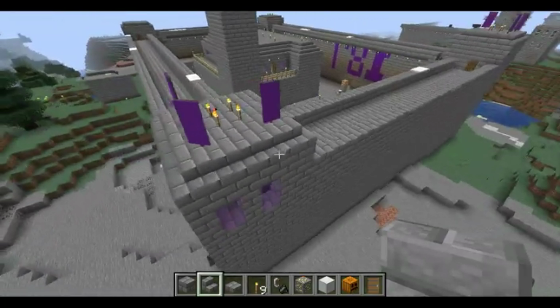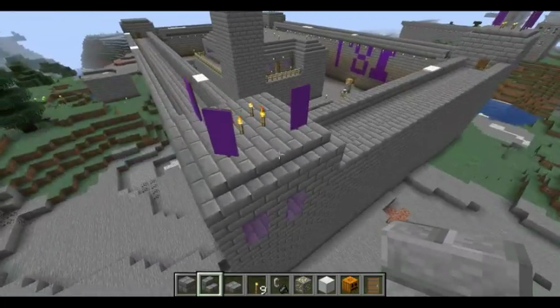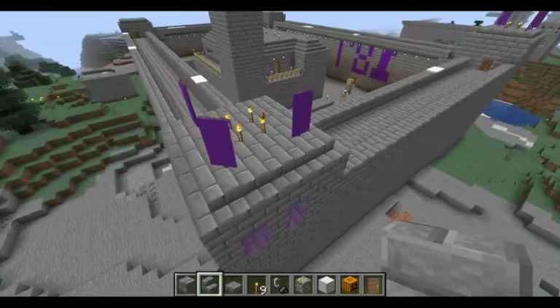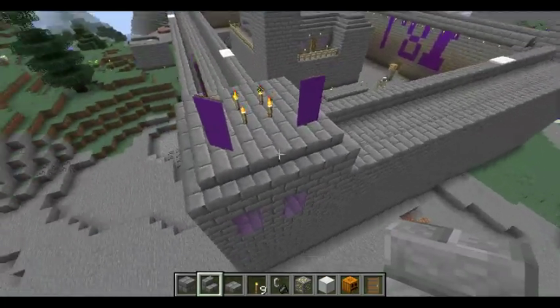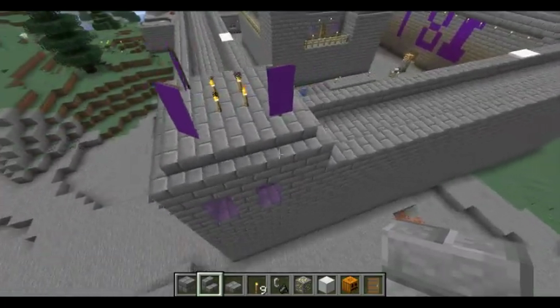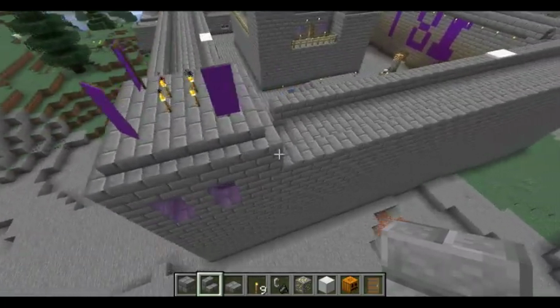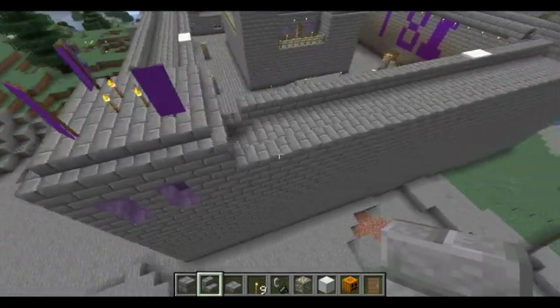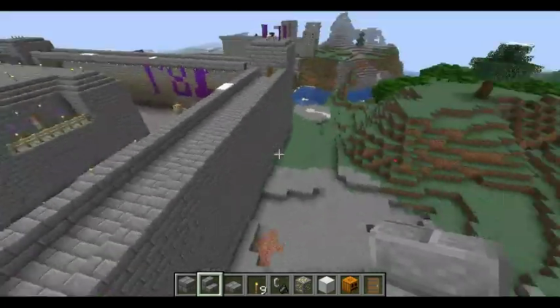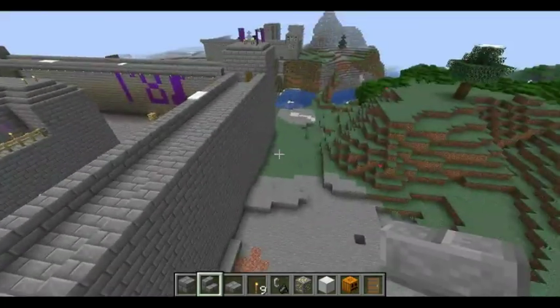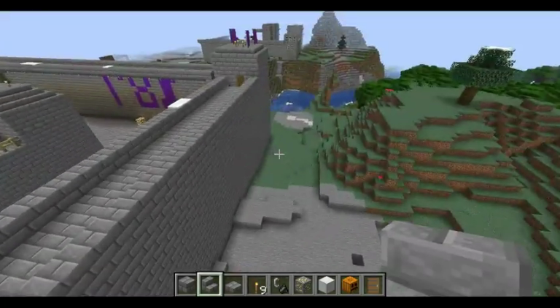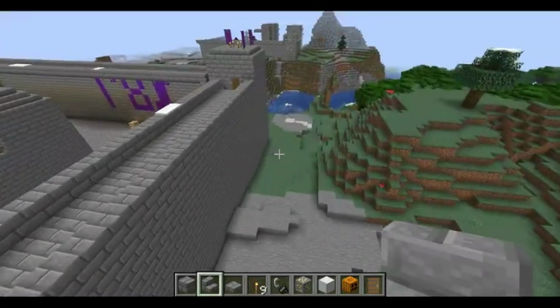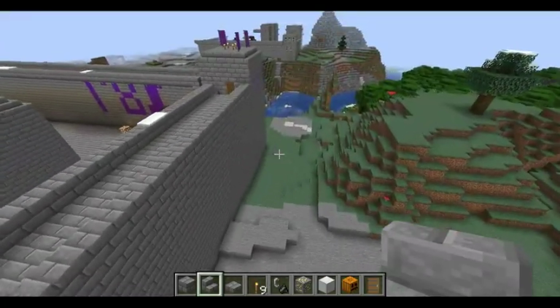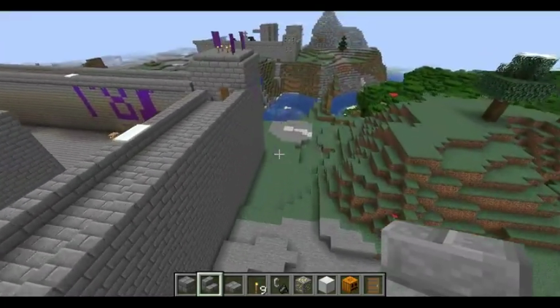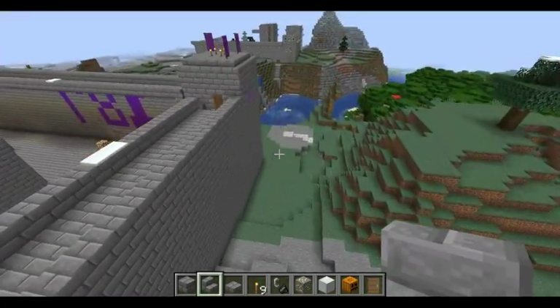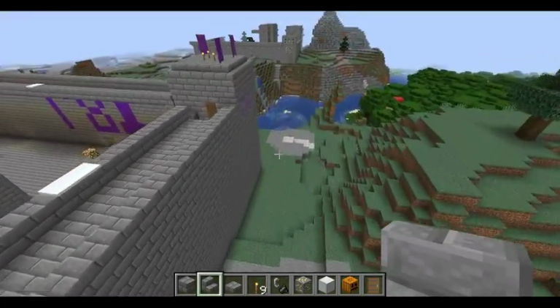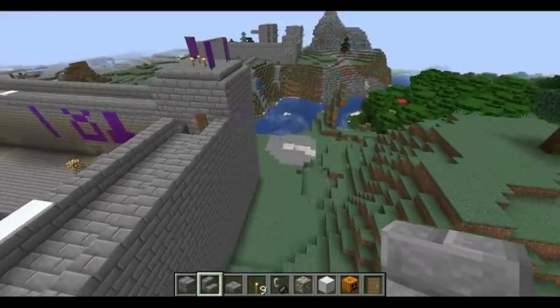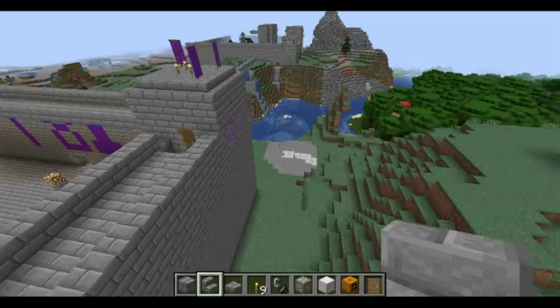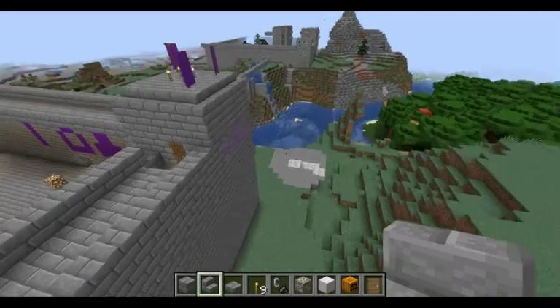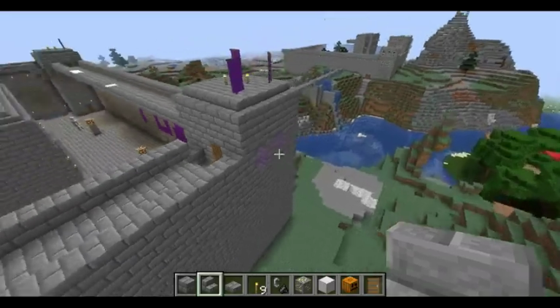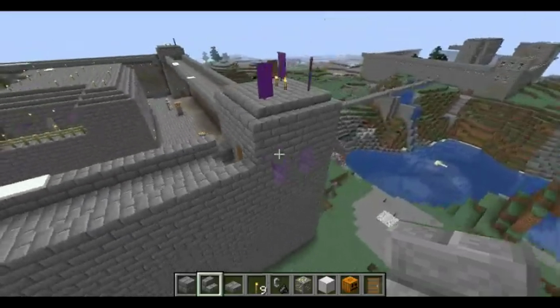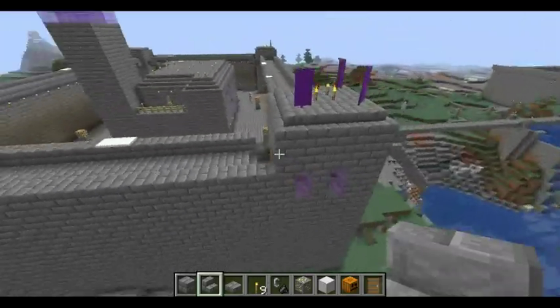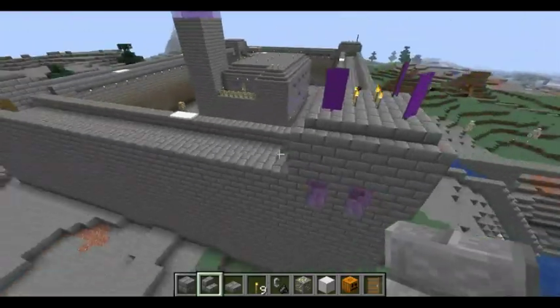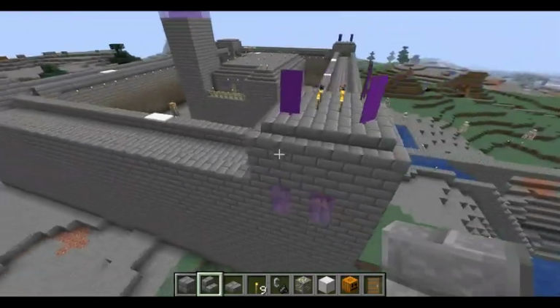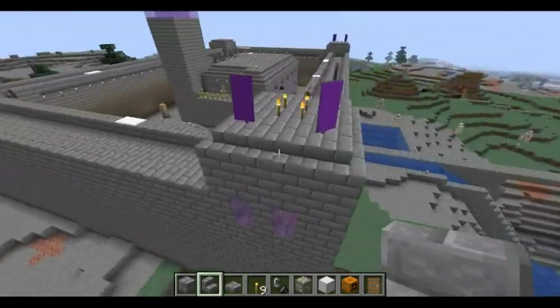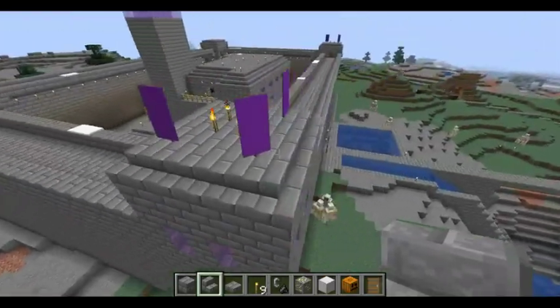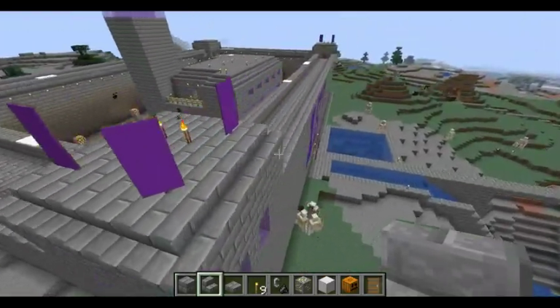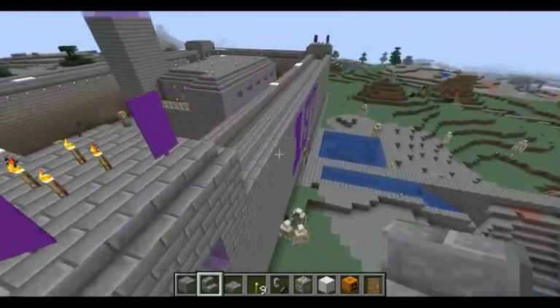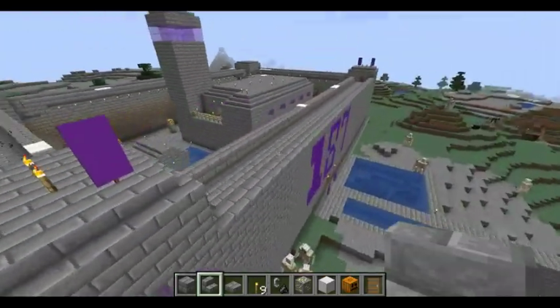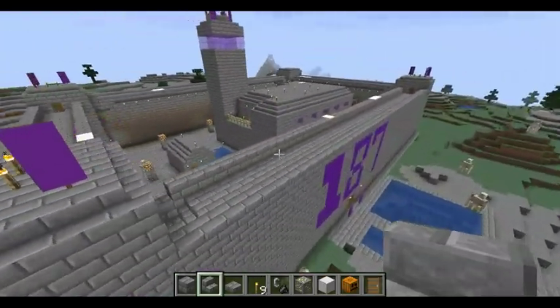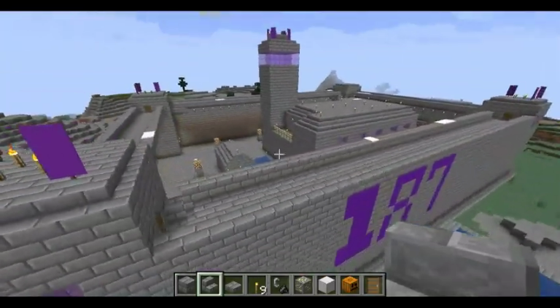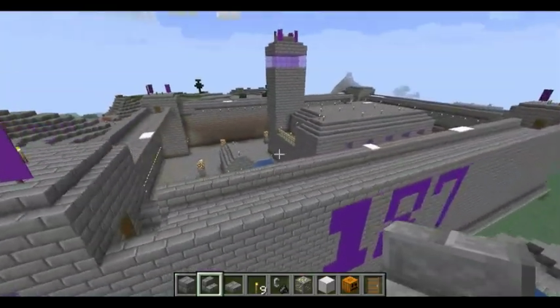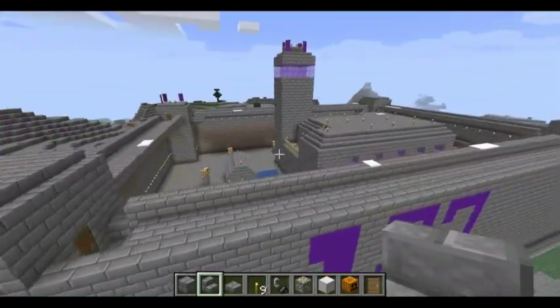You can see the purple flags all around to simulate the 187th legion, and everything else ranging from purple tinted windows to other things.